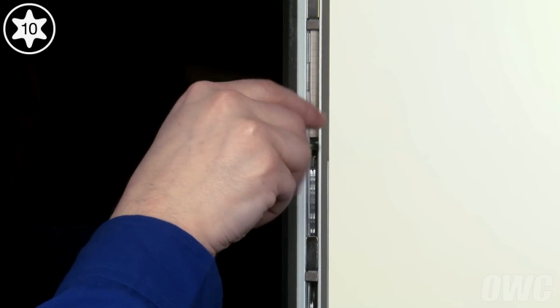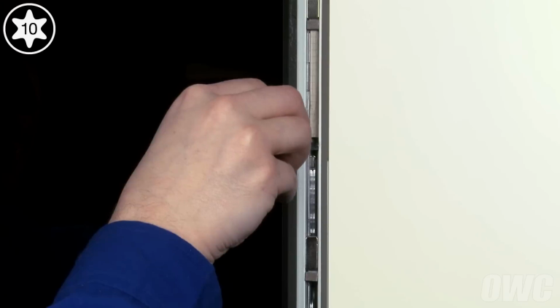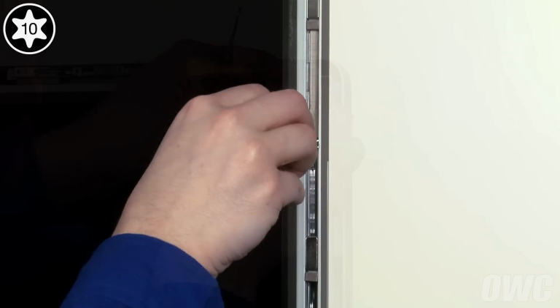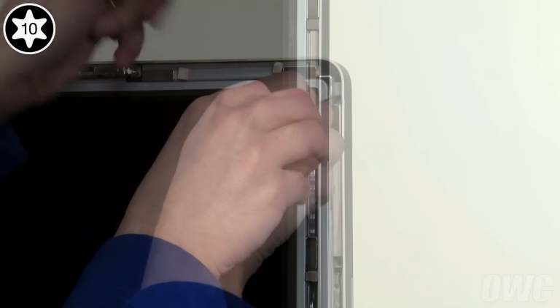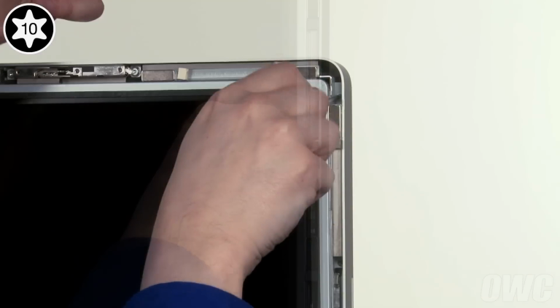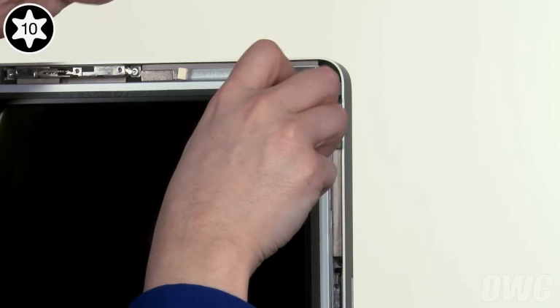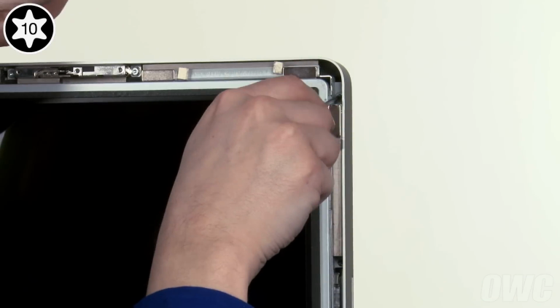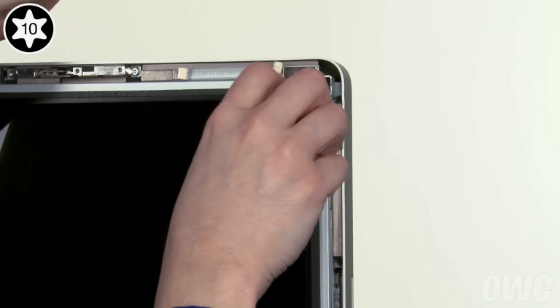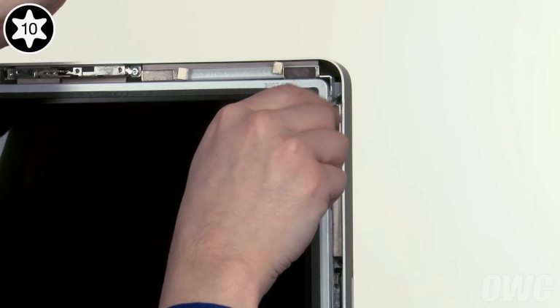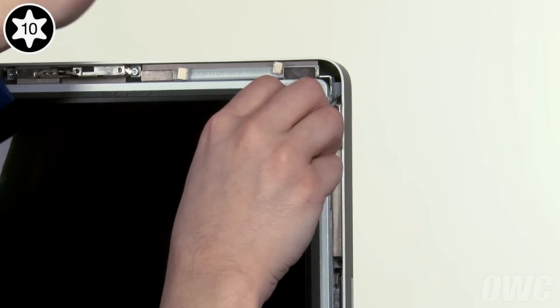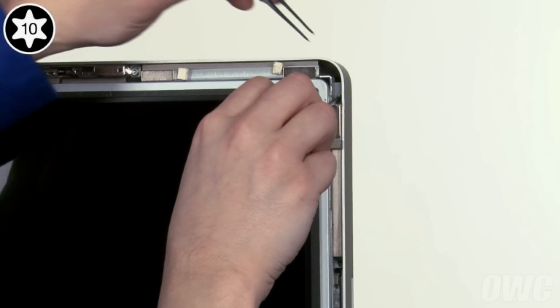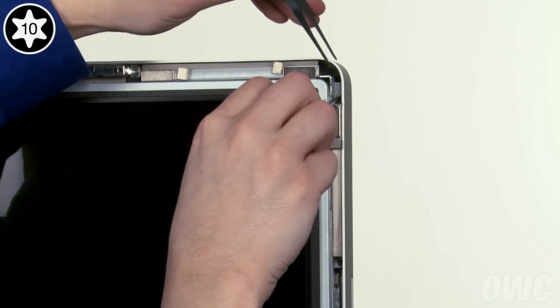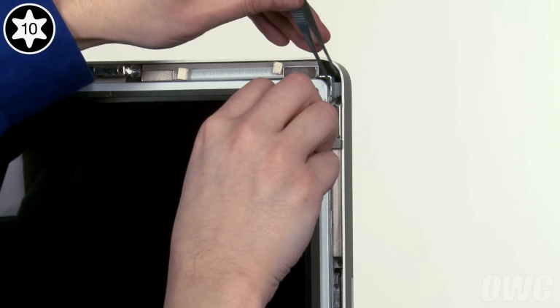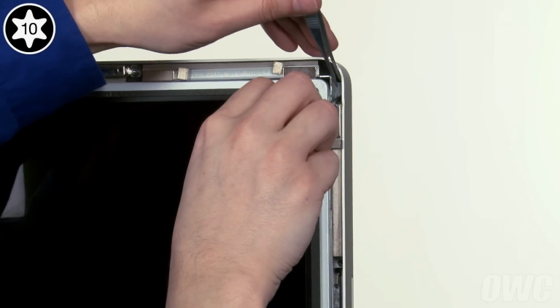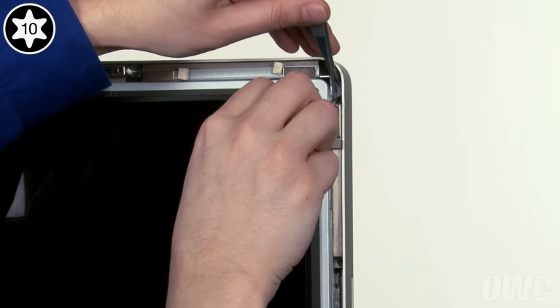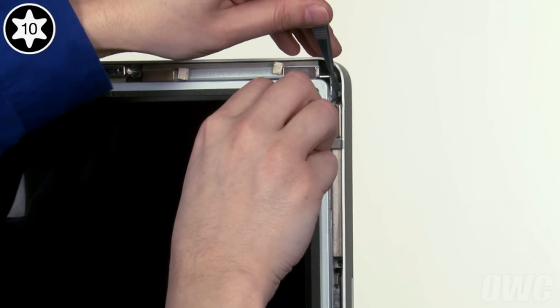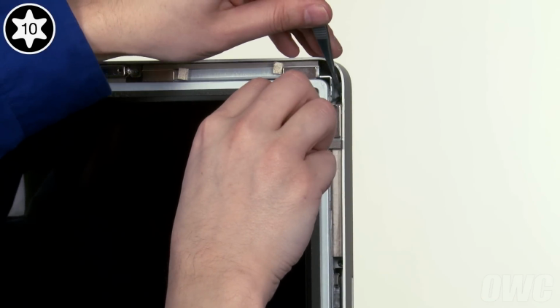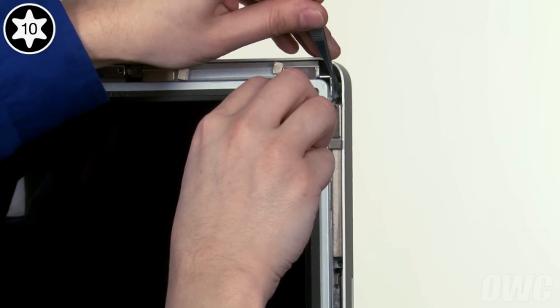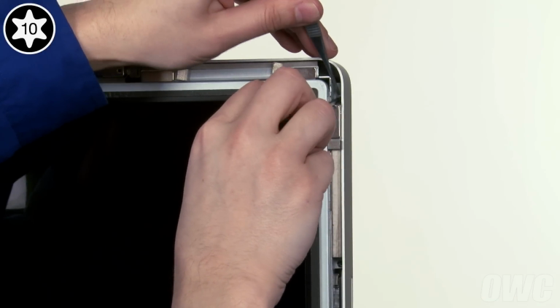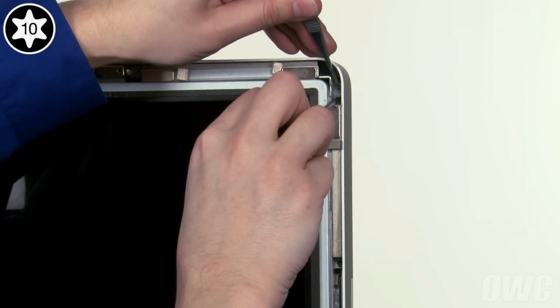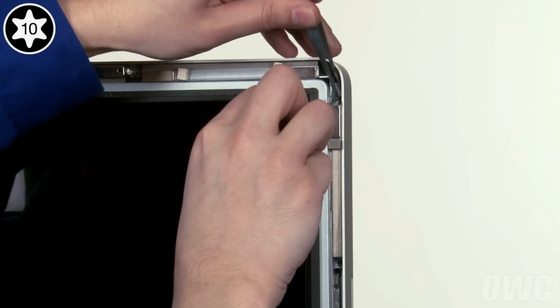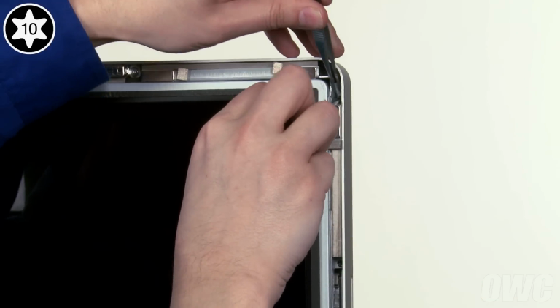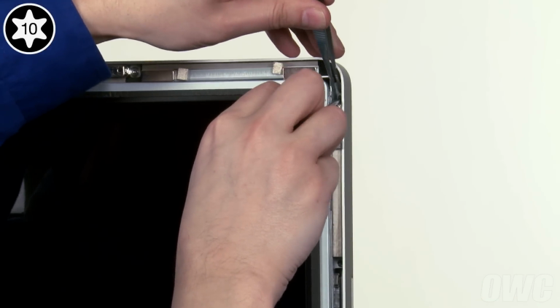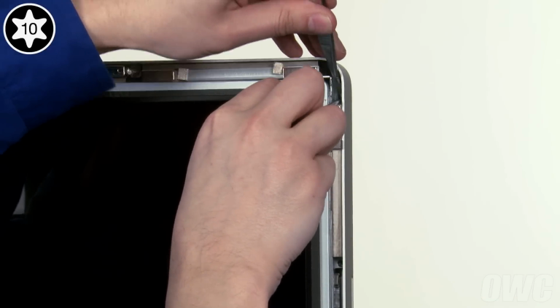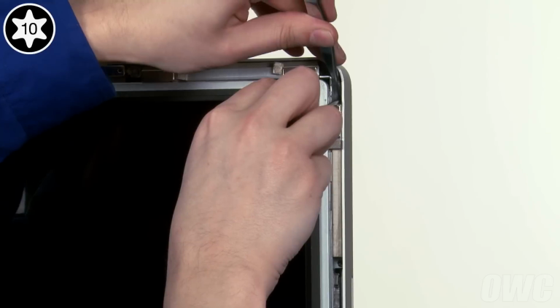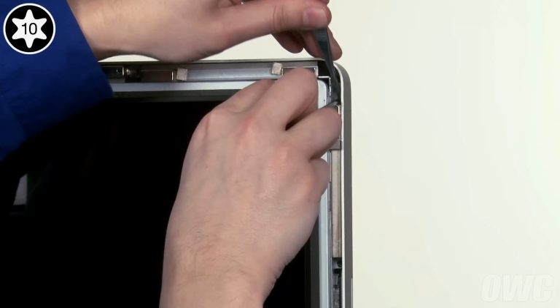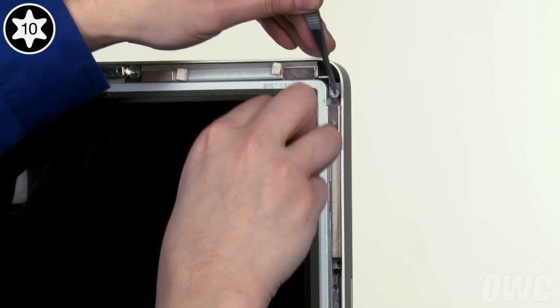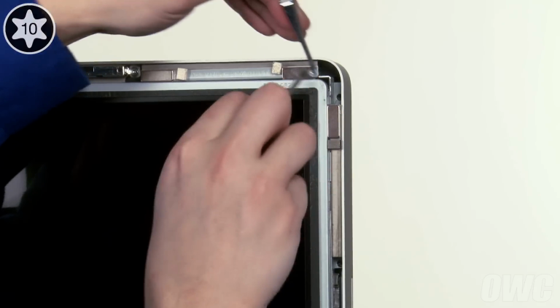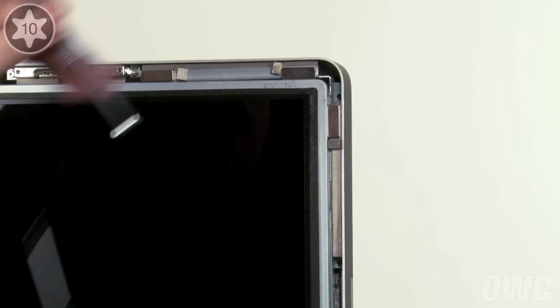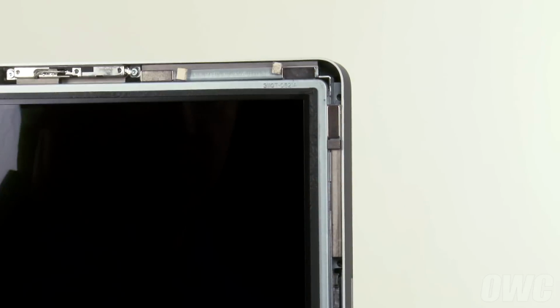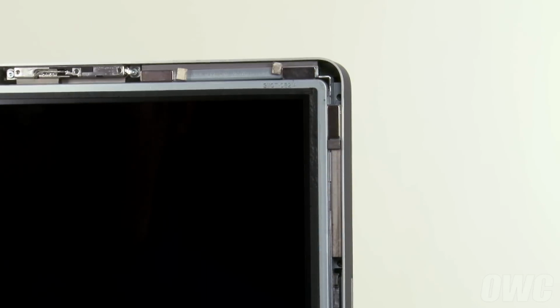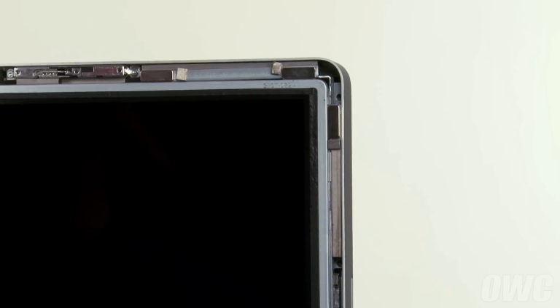You may want to use a pair of tweezers as you remove each screw to keep them from getting away from you, especially ones located near magnets.